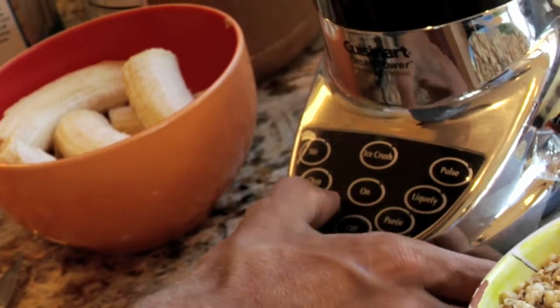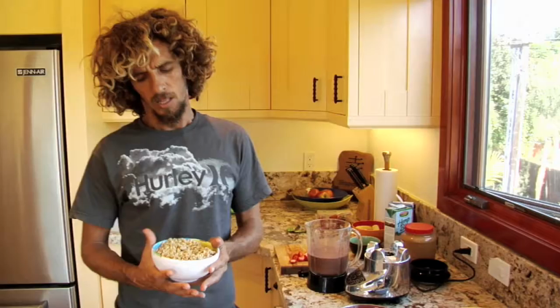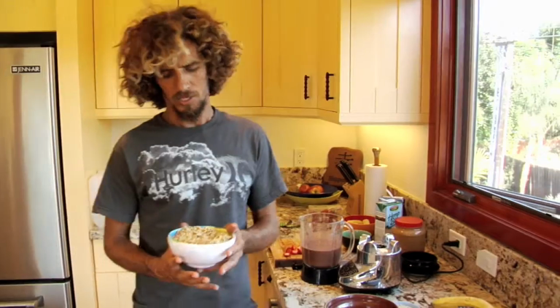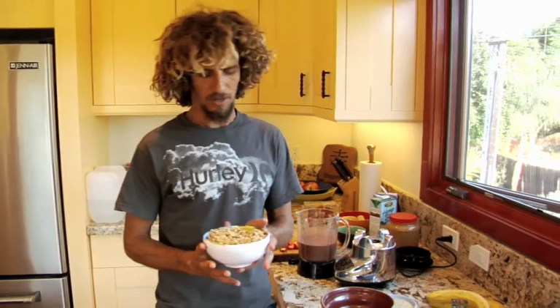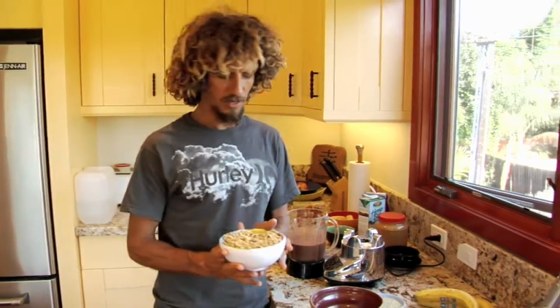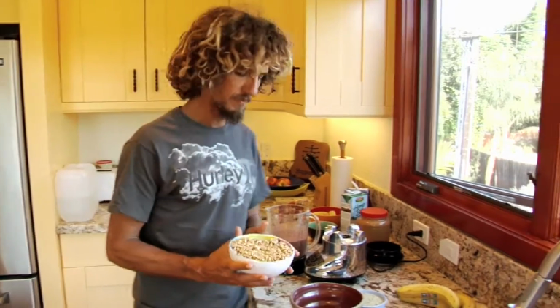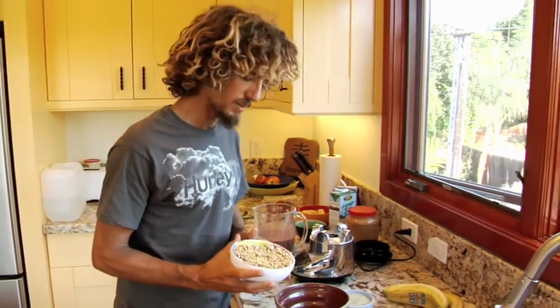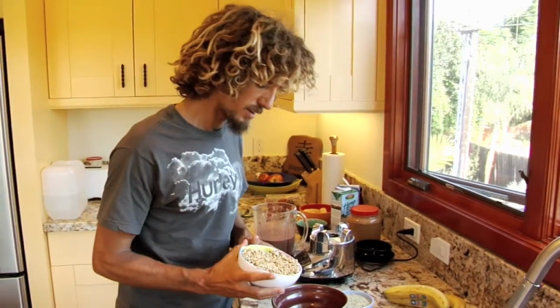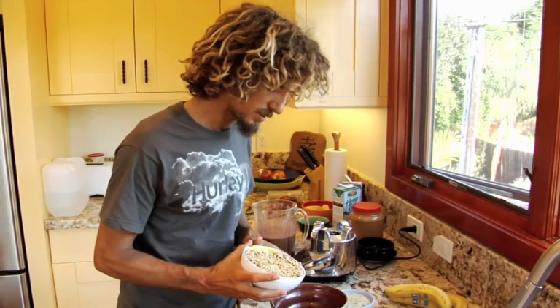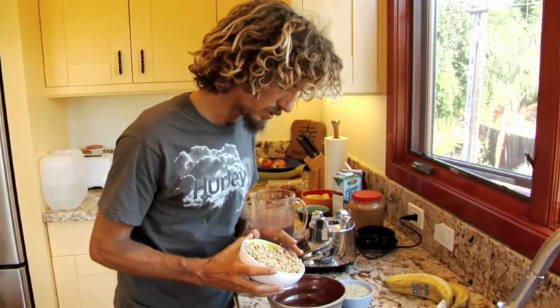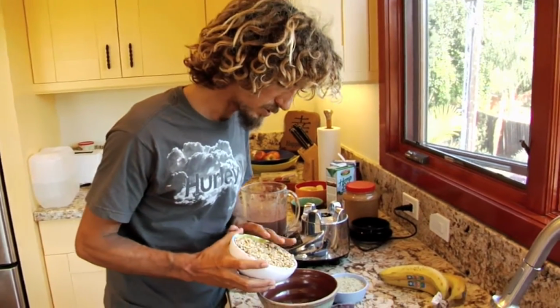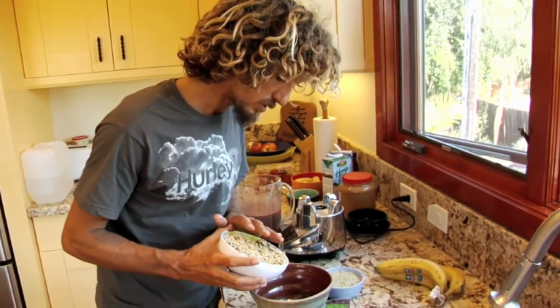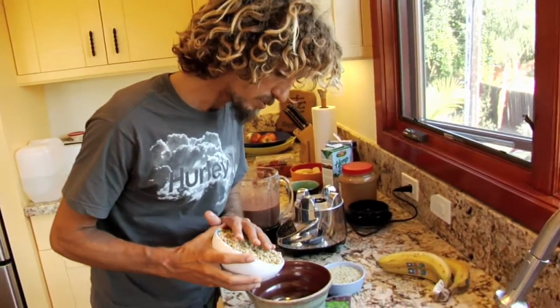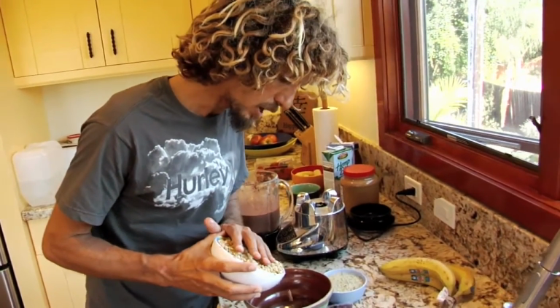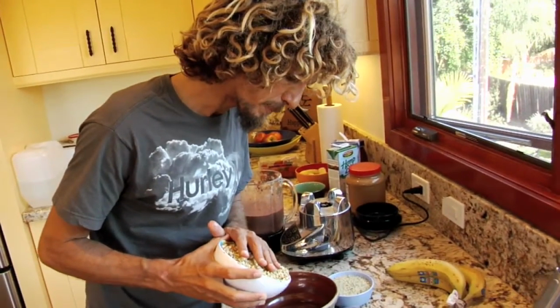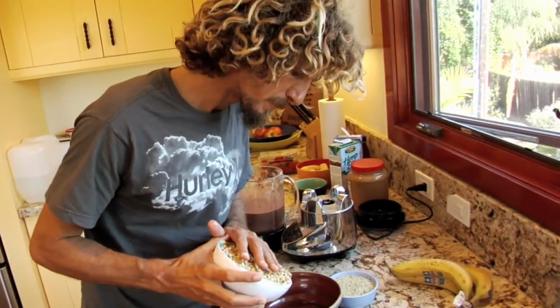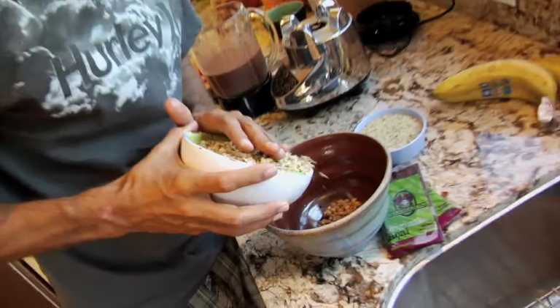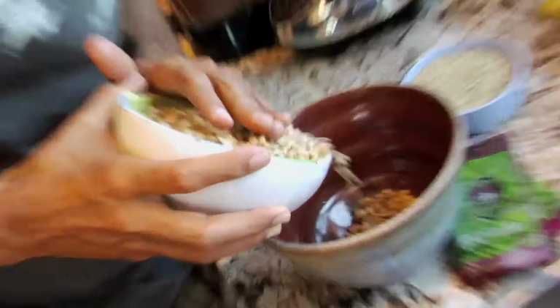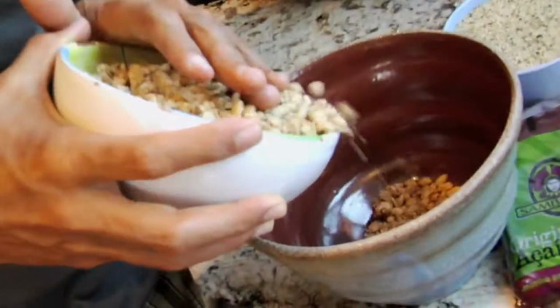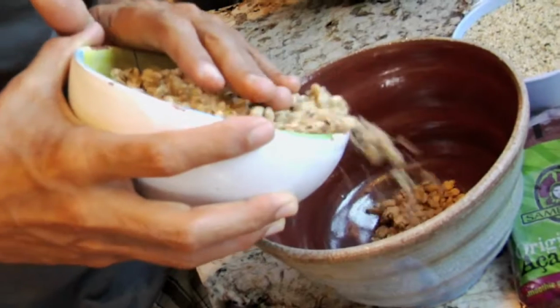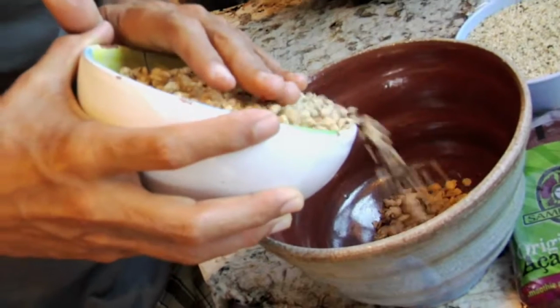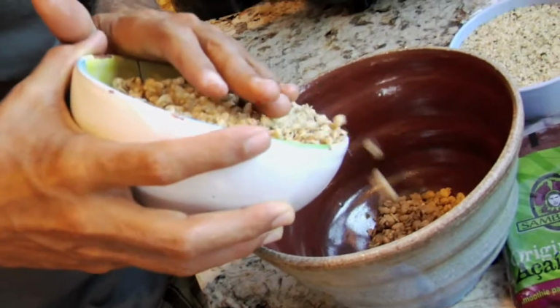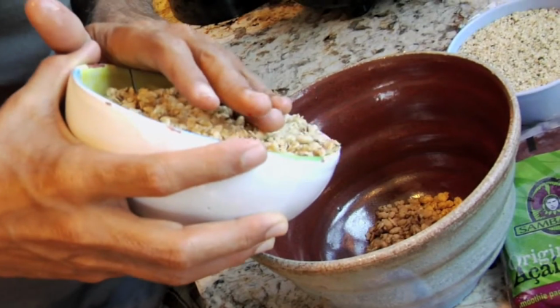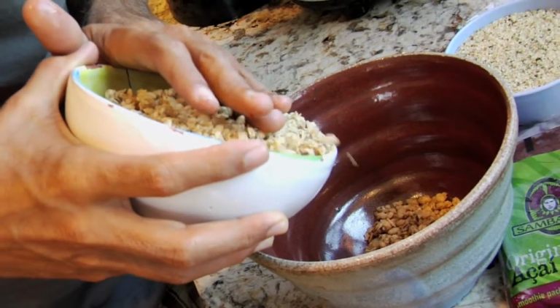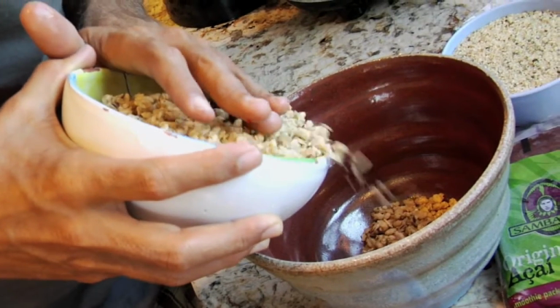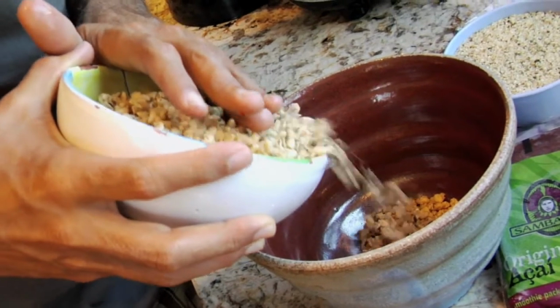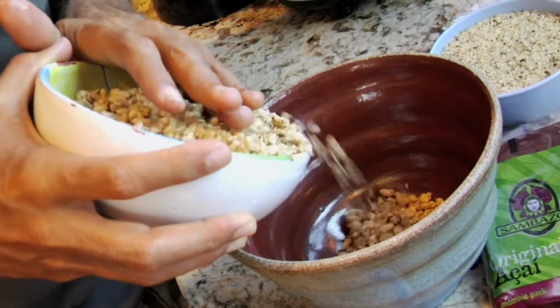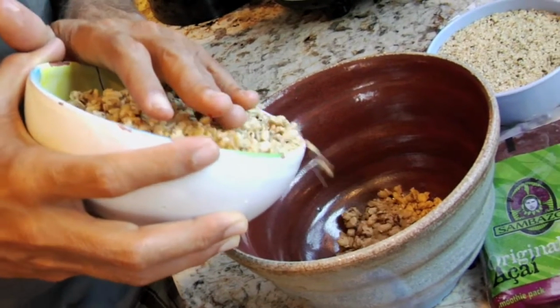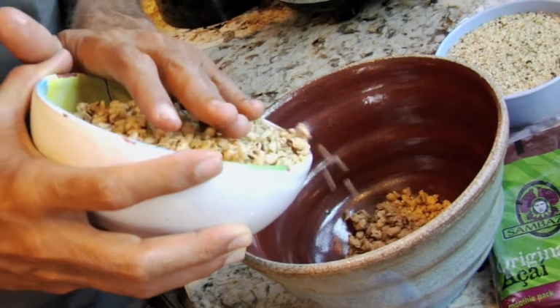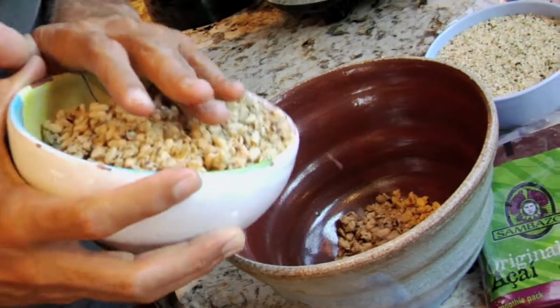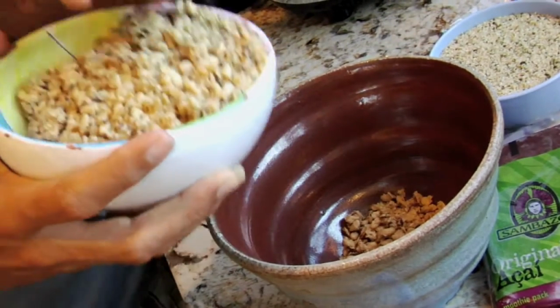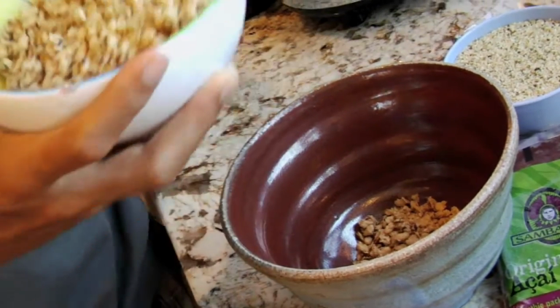A little secret — I like to put a little granola on the bottom. Something to look forward to. It's like a pot of gold at the end of the rainbow.